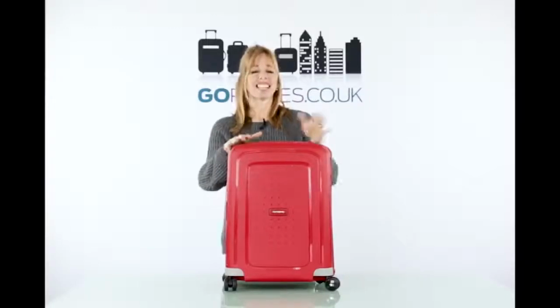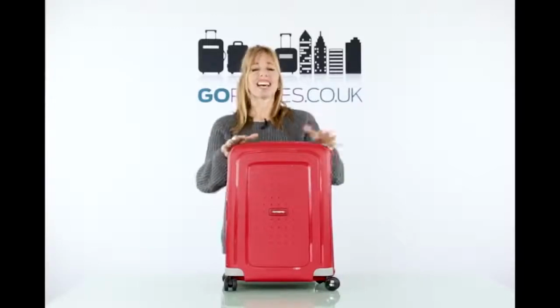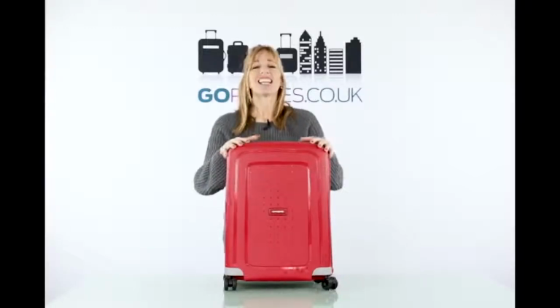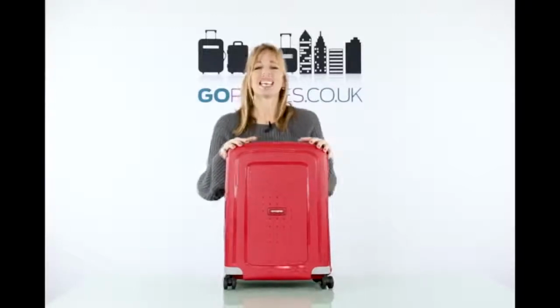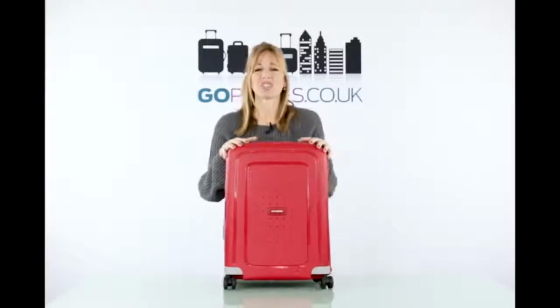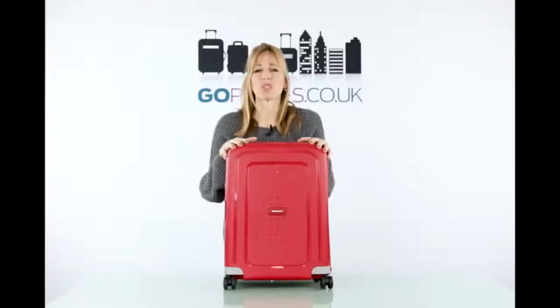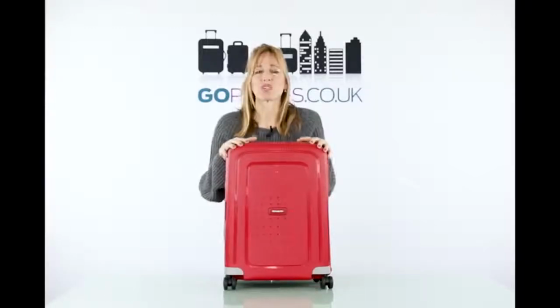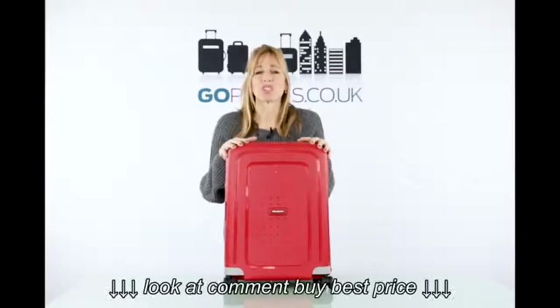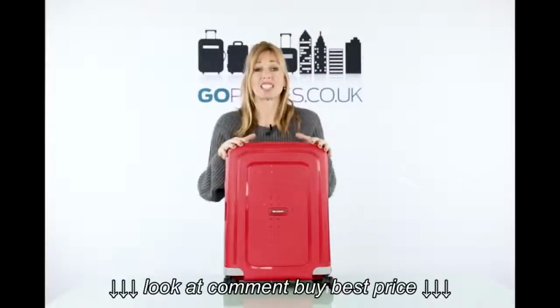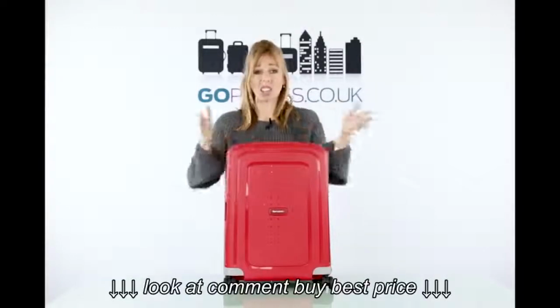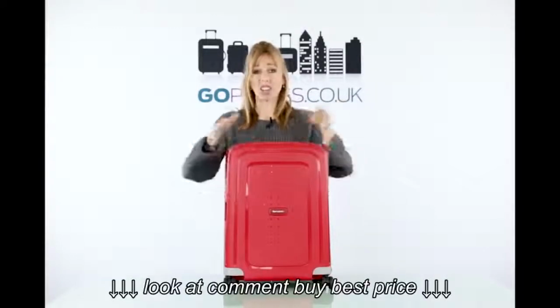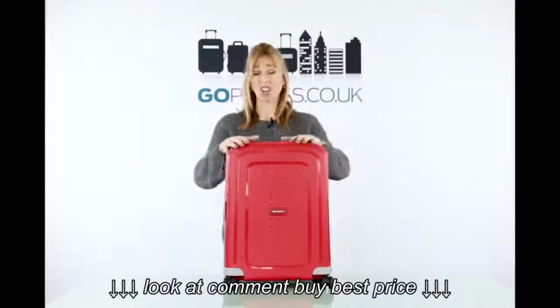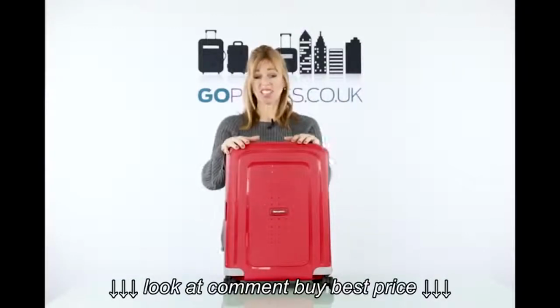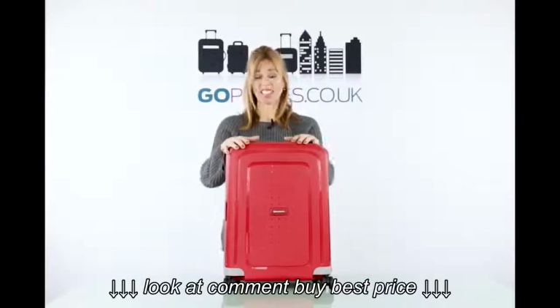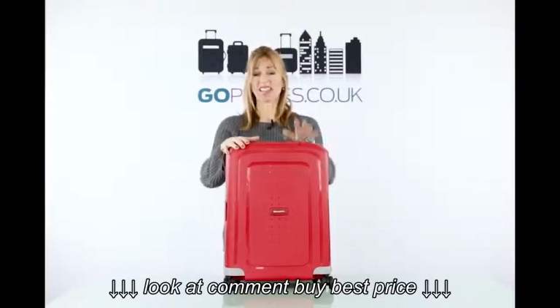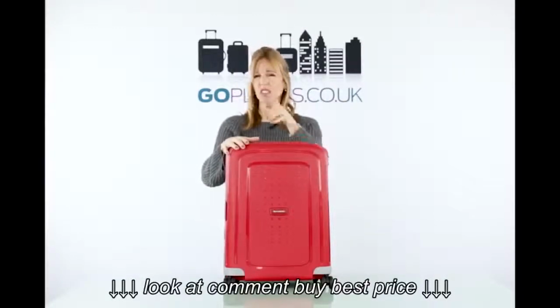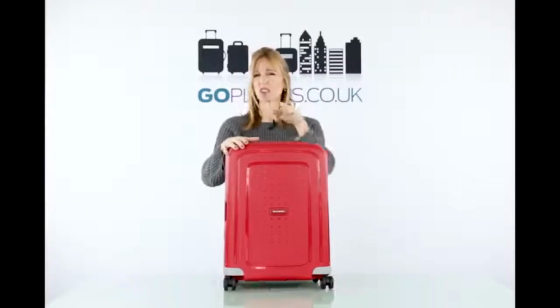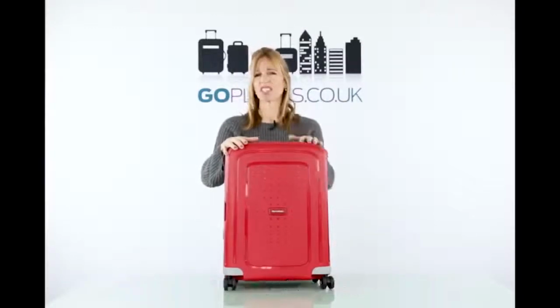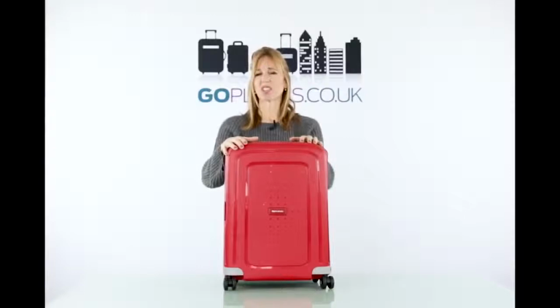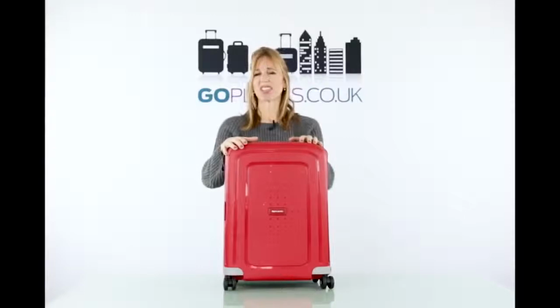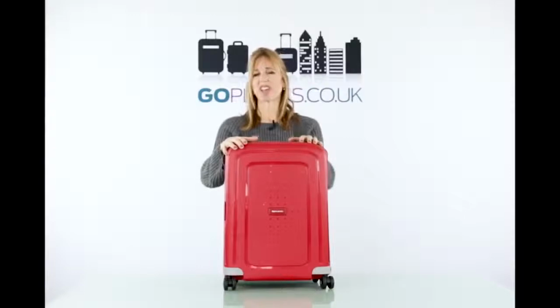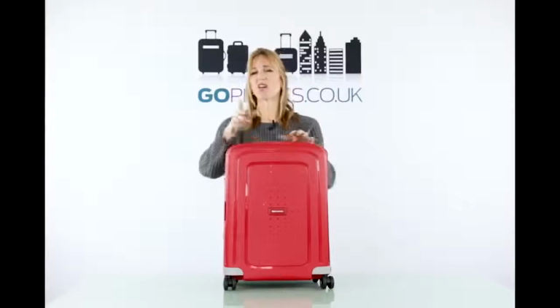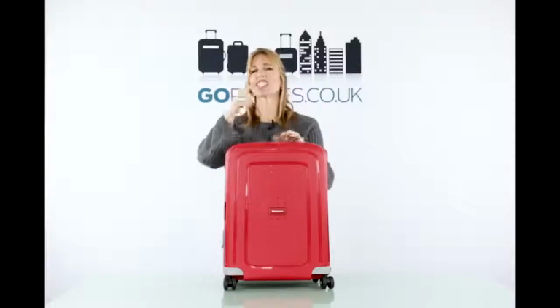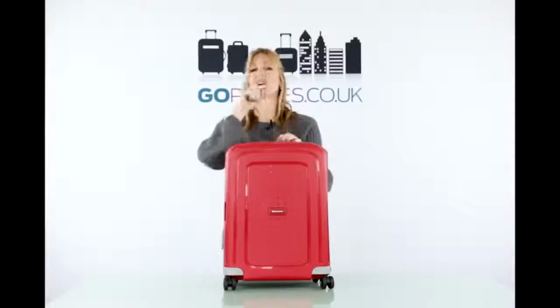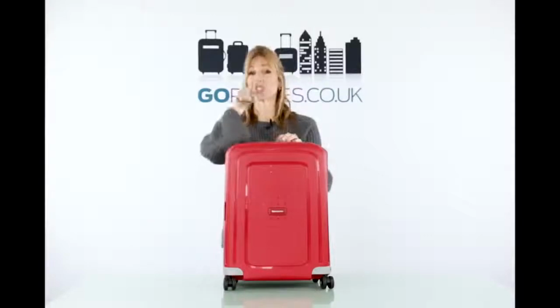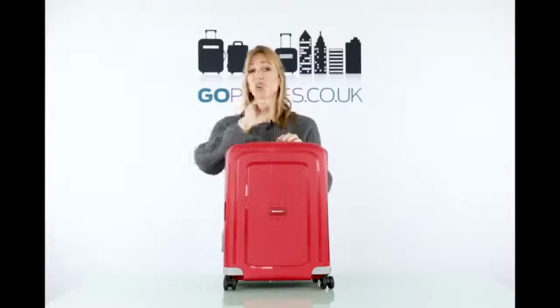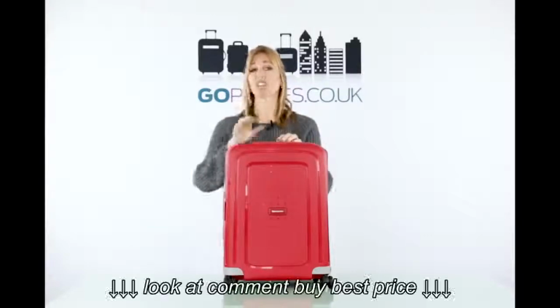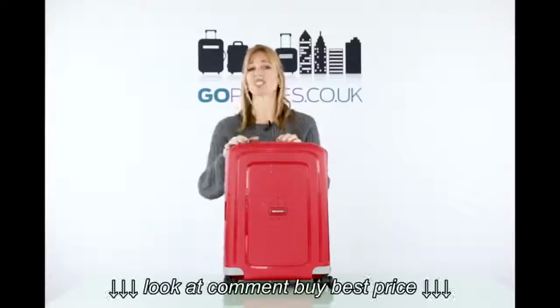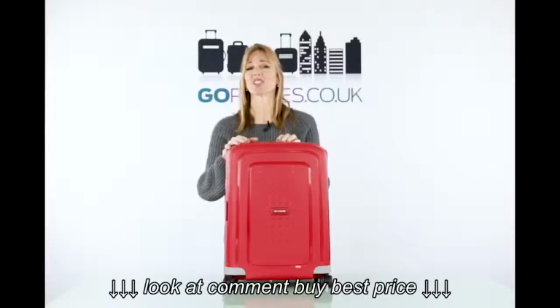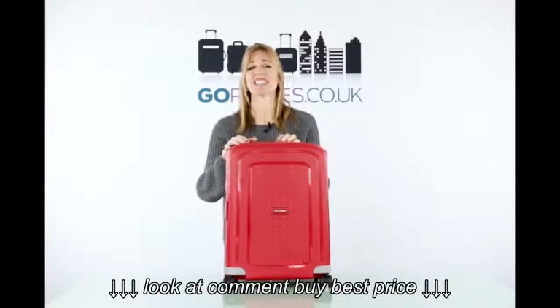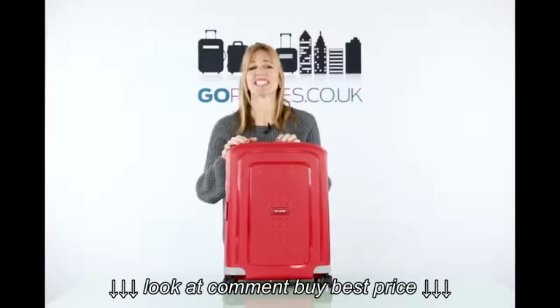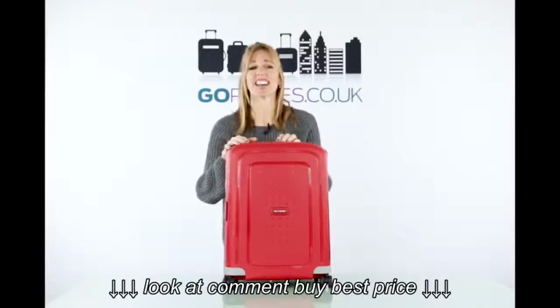Hi, let's talk suitcases. Are you going on holiday? Have you got the right suitcase? Obviously not, because you're looking at suitcases now.